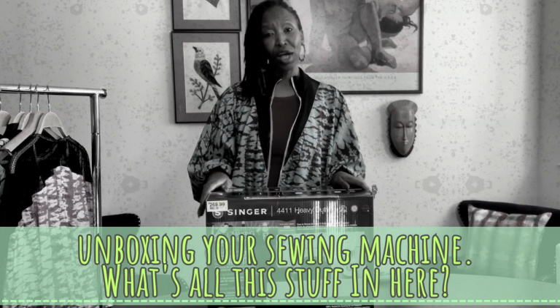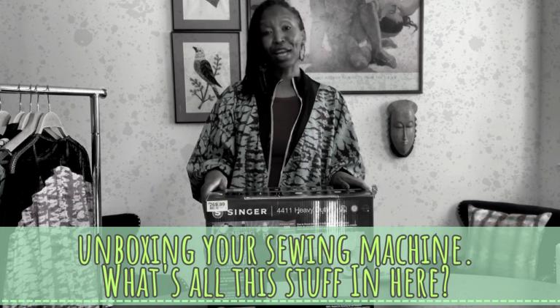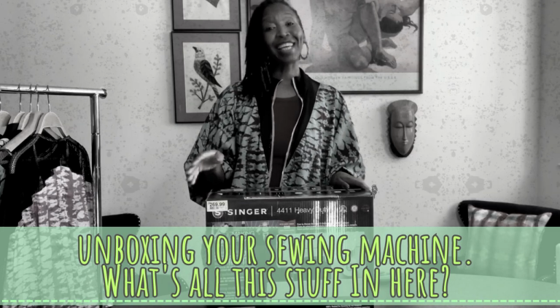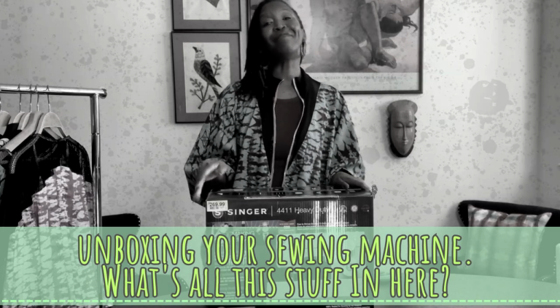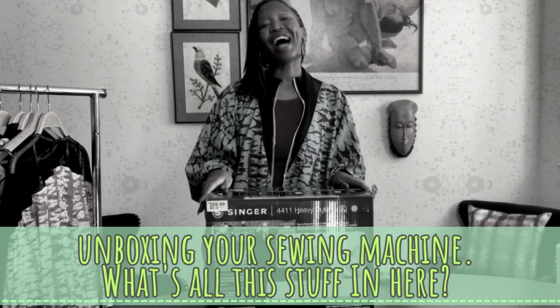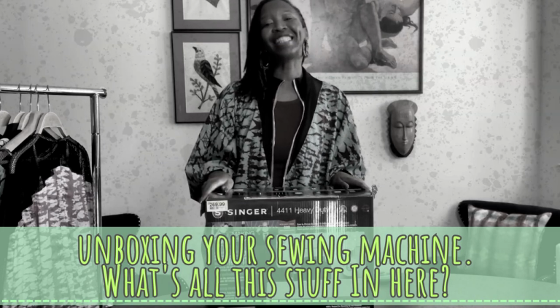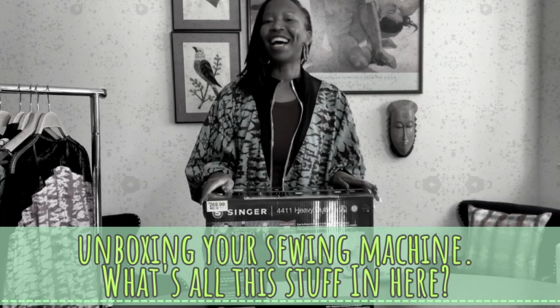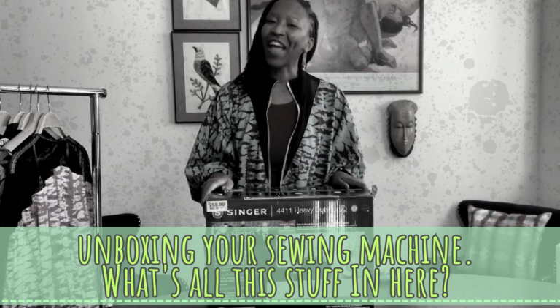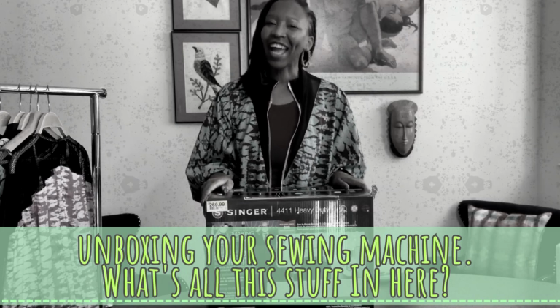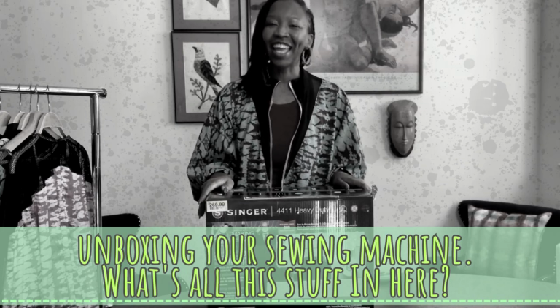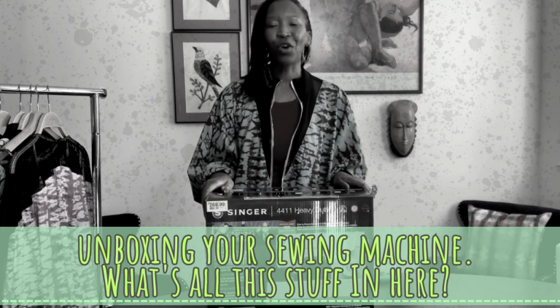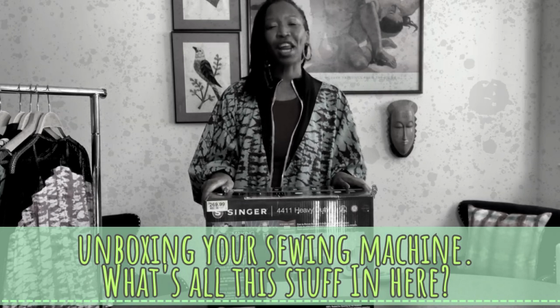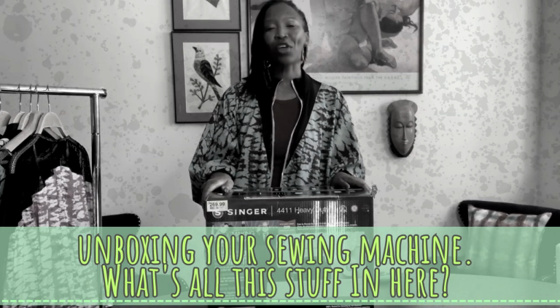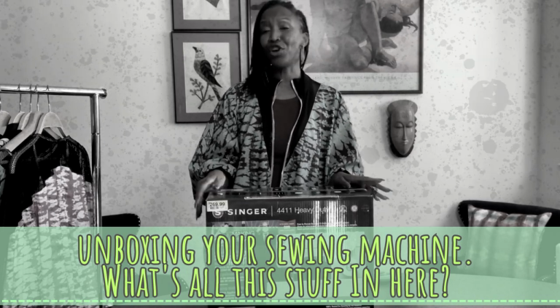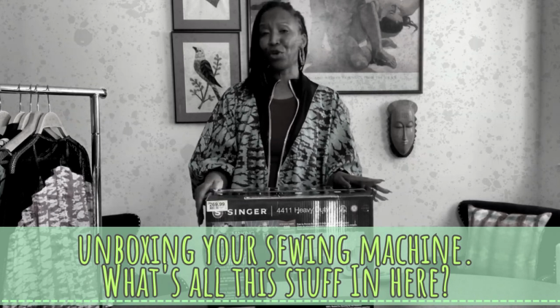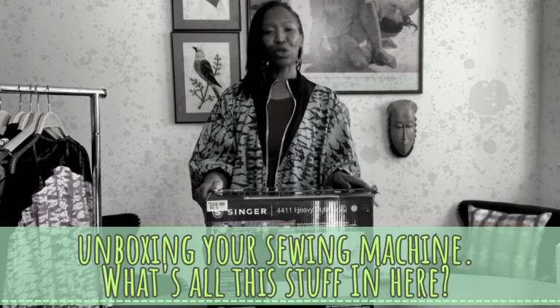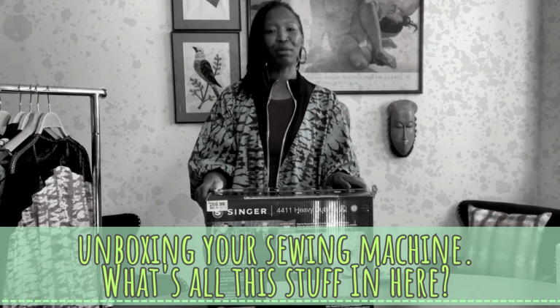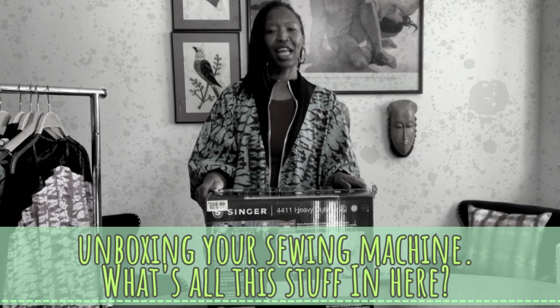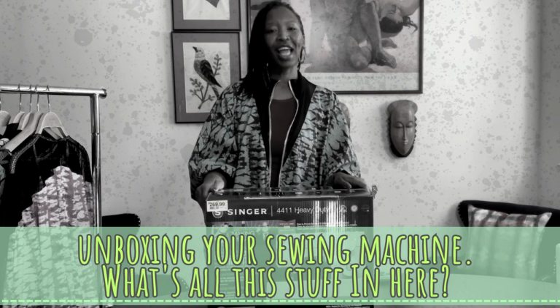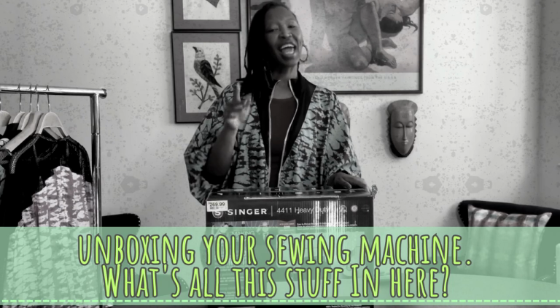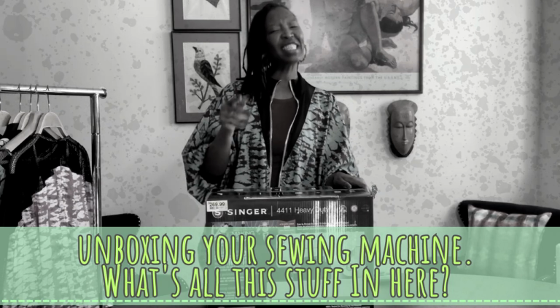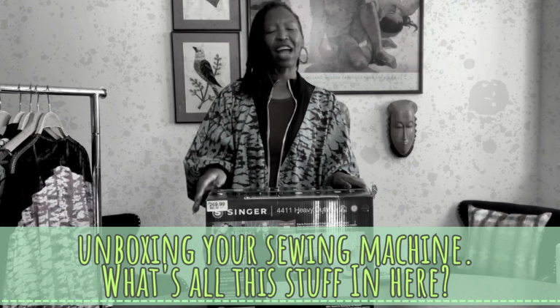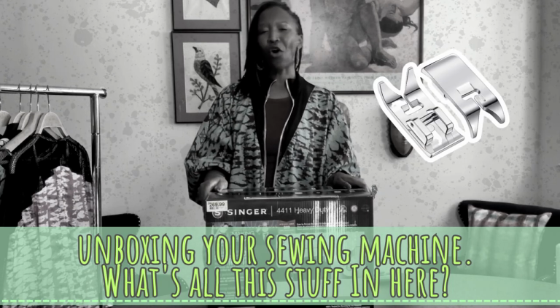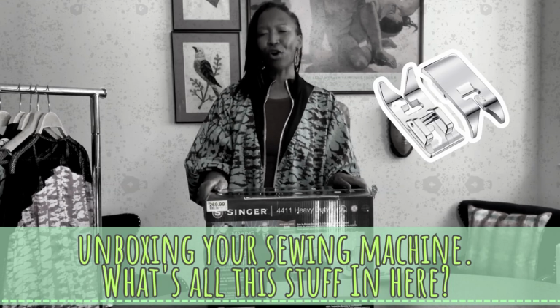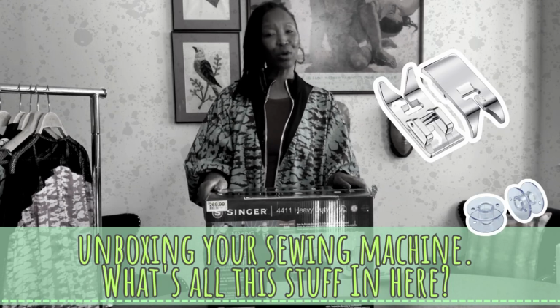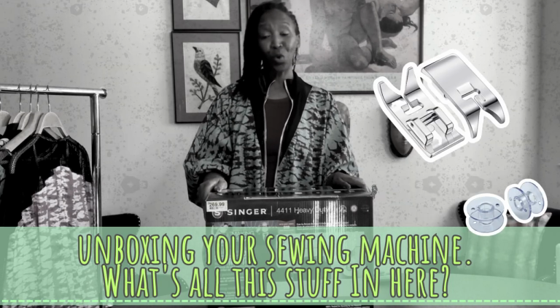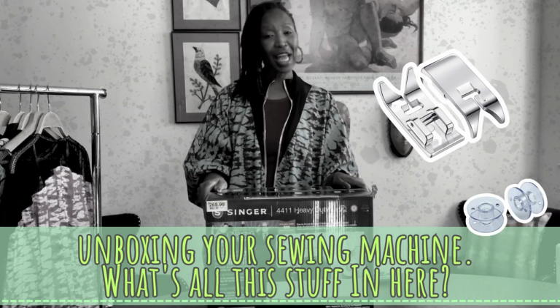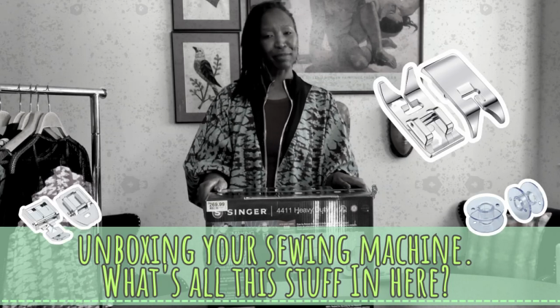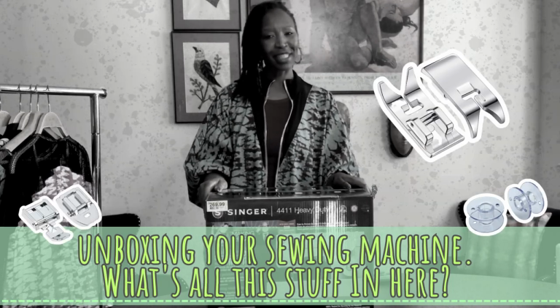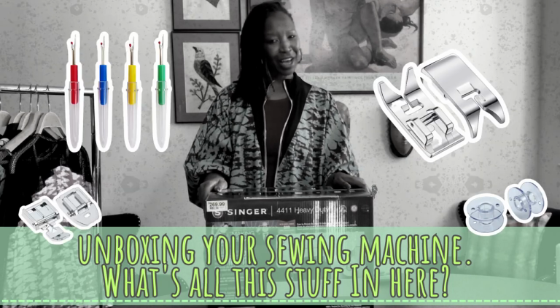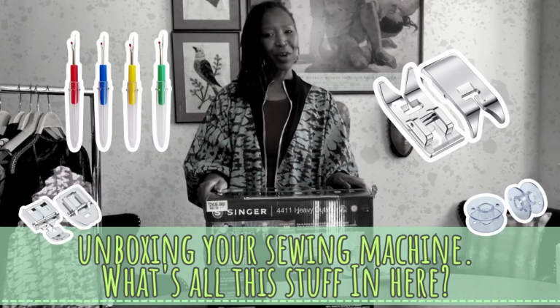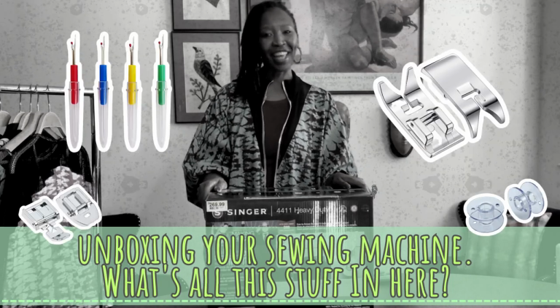So let's unbox, unpack, and get acquainted with our new sewing machine. And let's check out all those cool attachments that come with it.